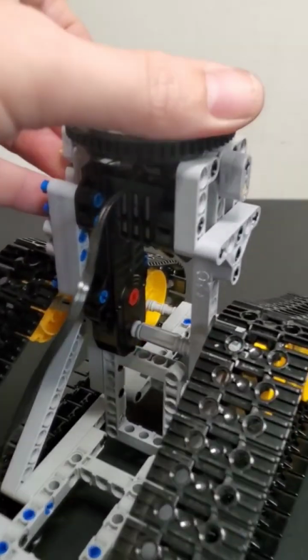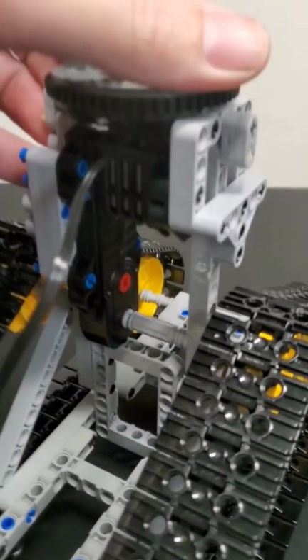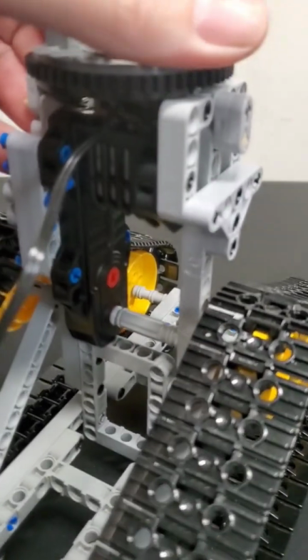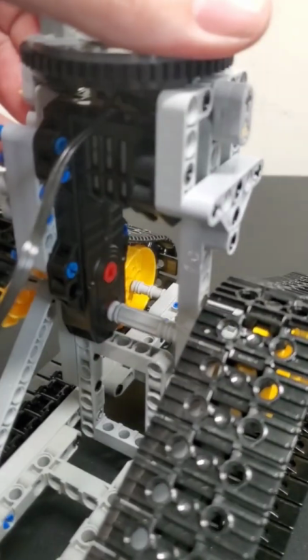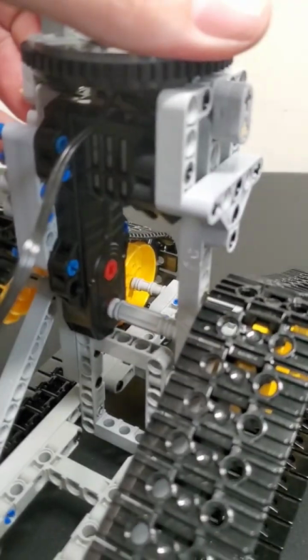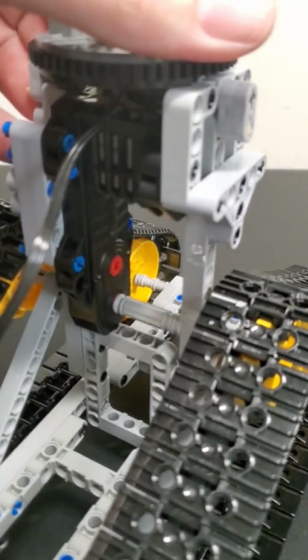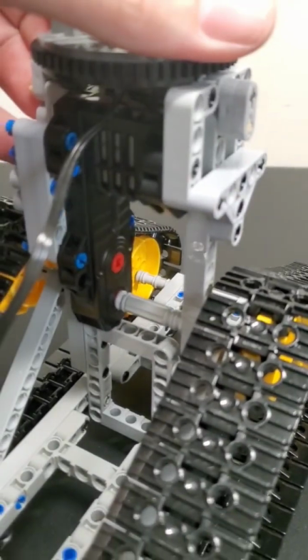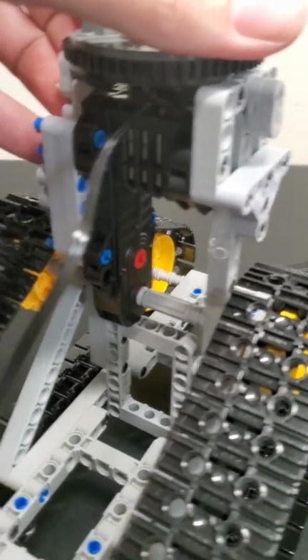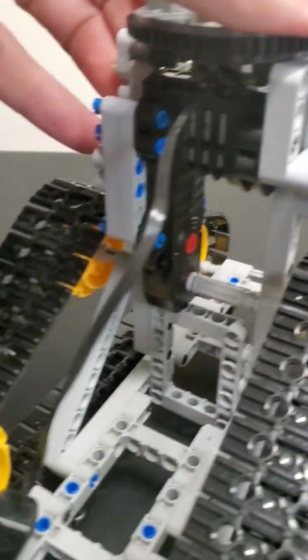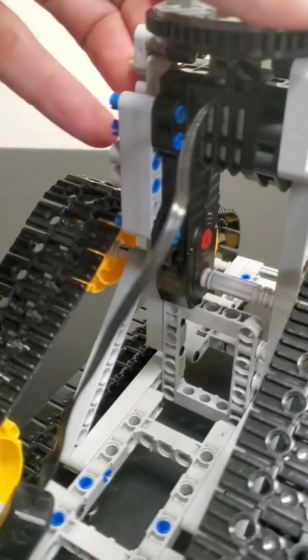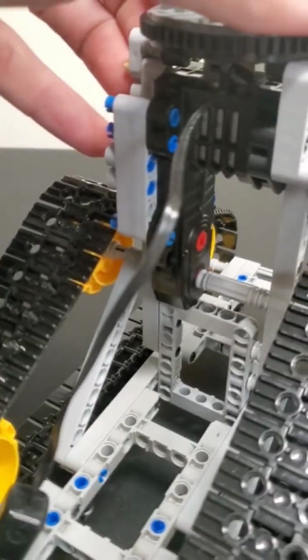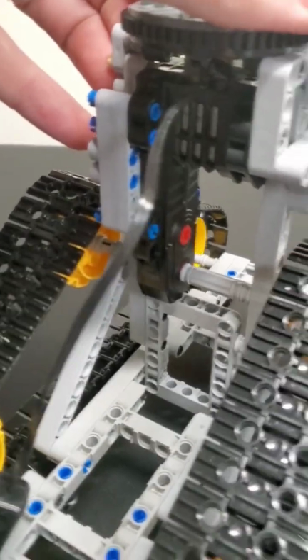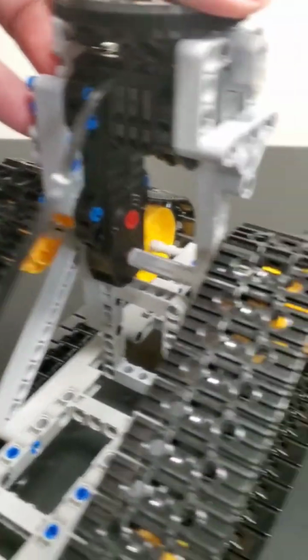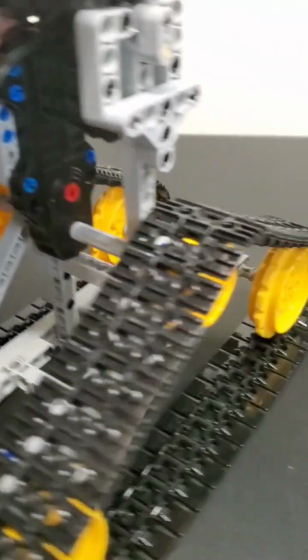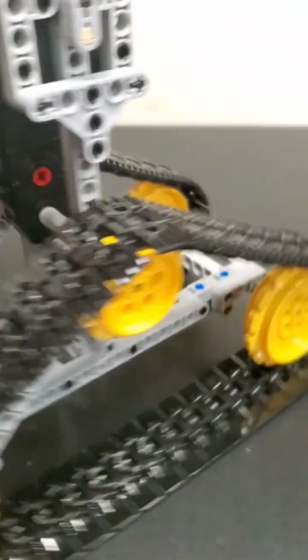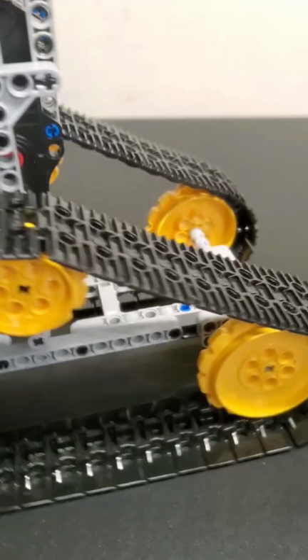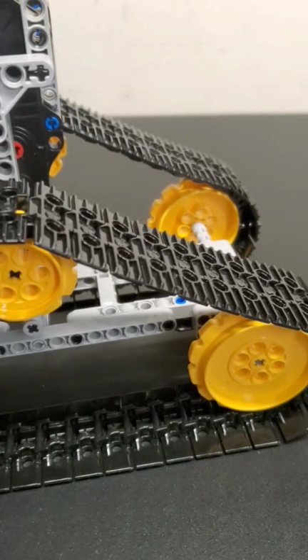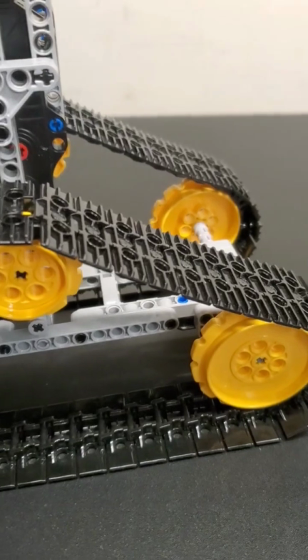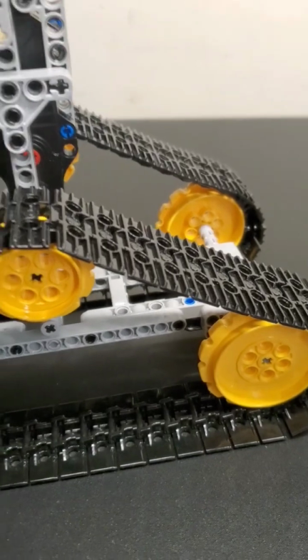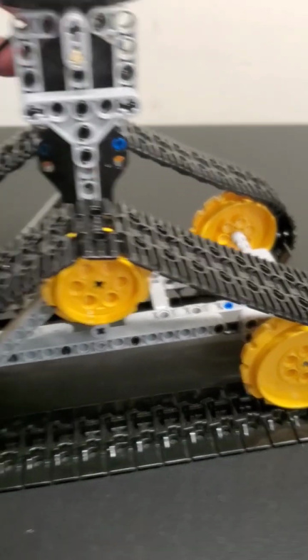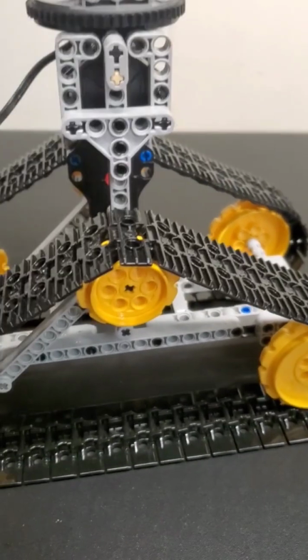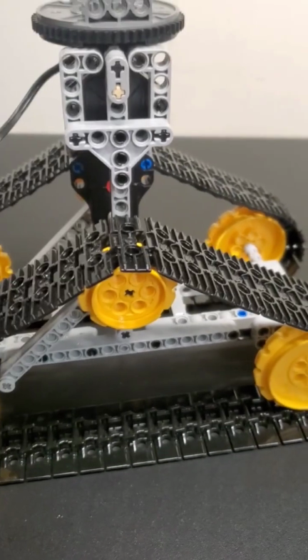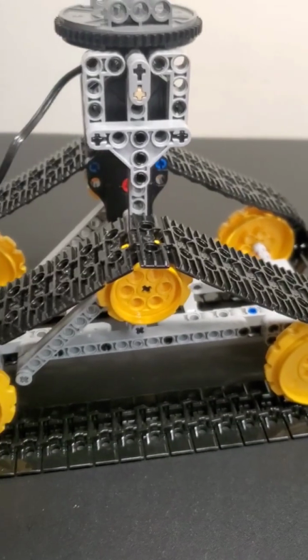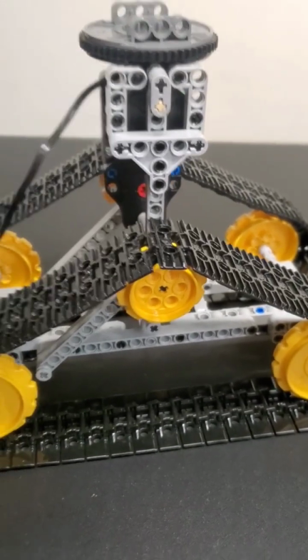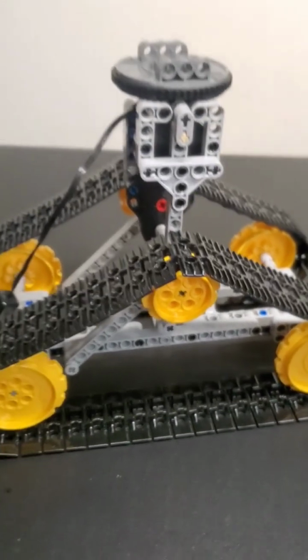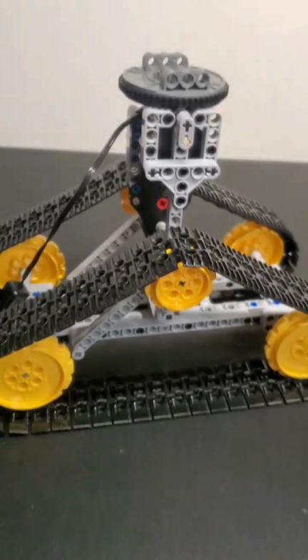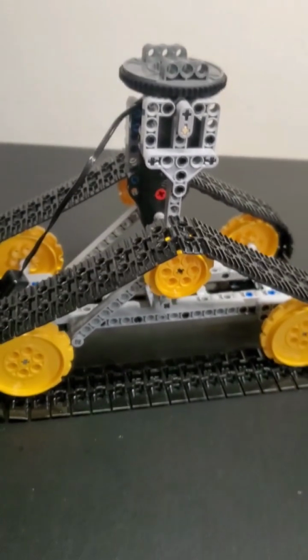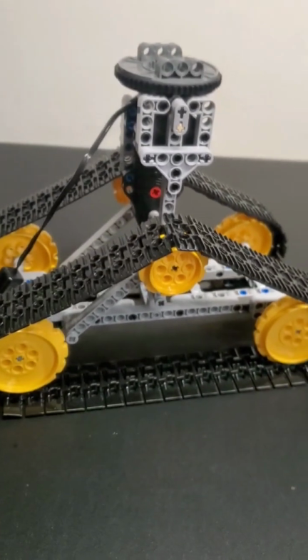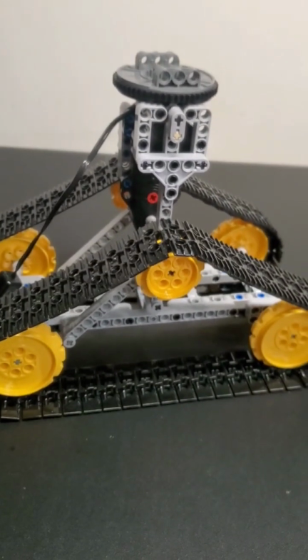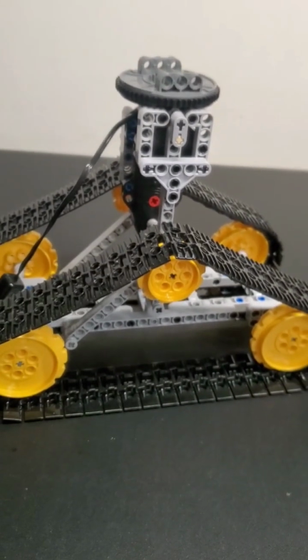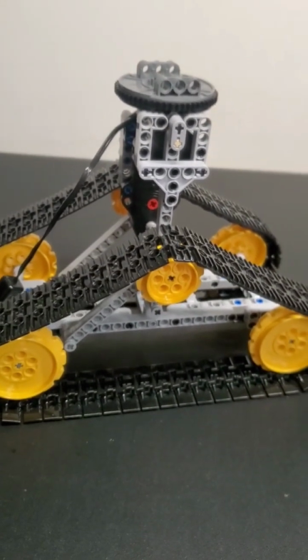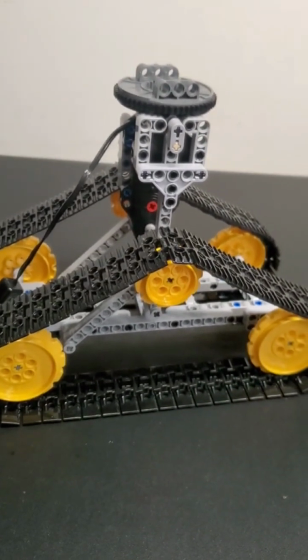Maybe I need to gear it down a bit being direct drive there. This will be interesting.